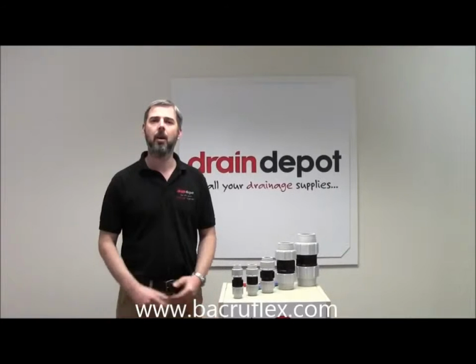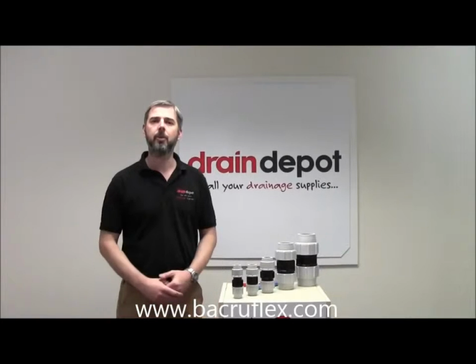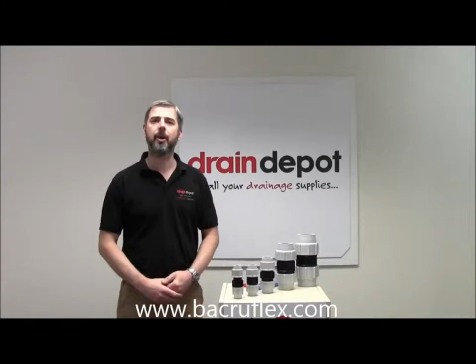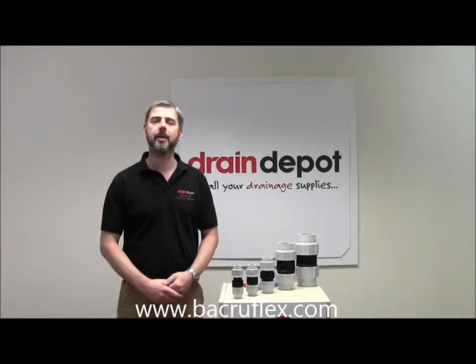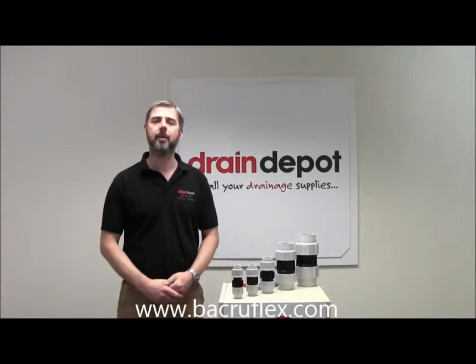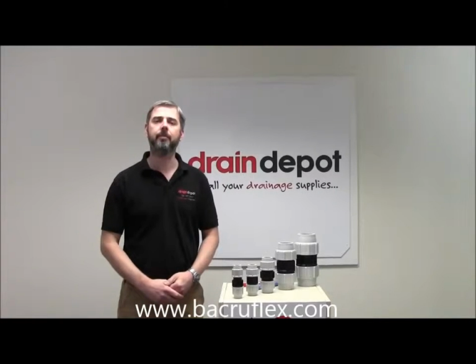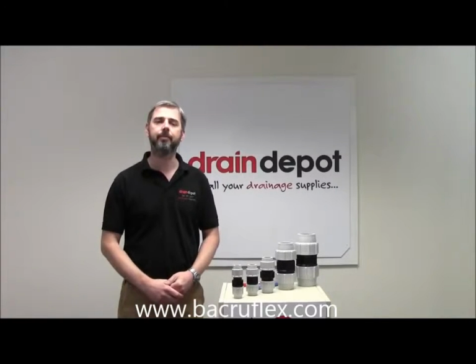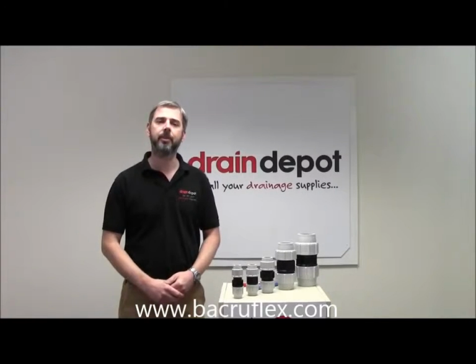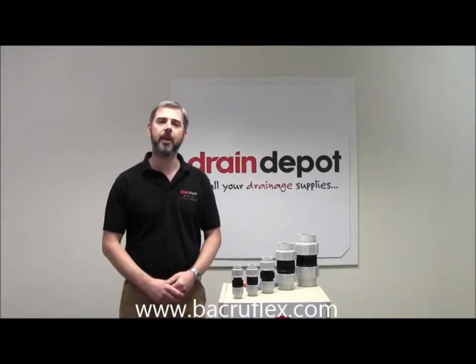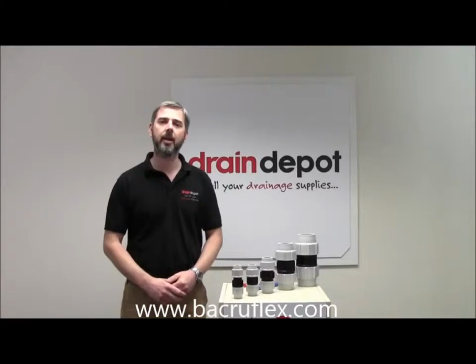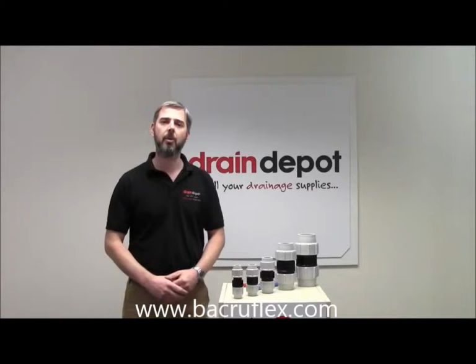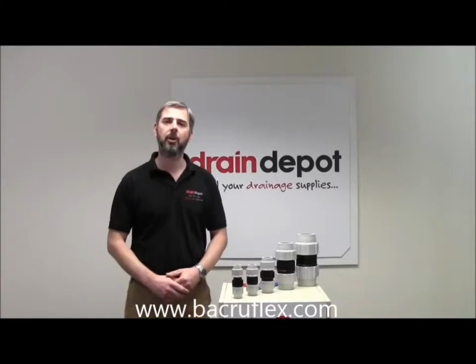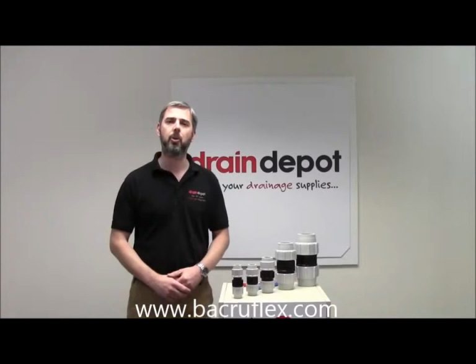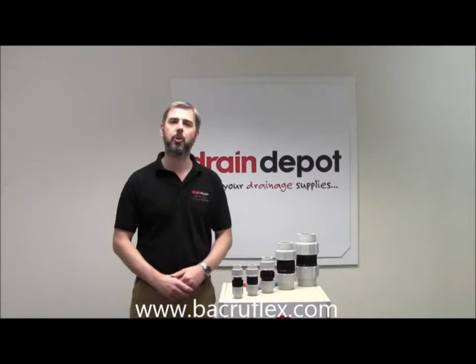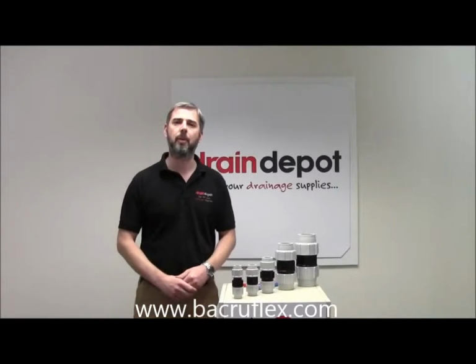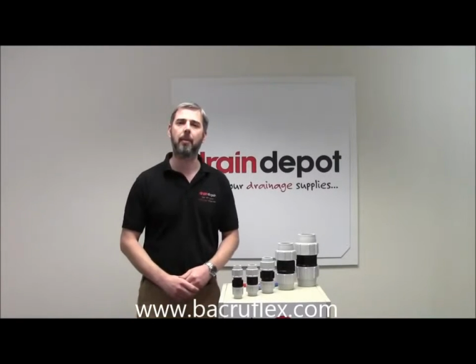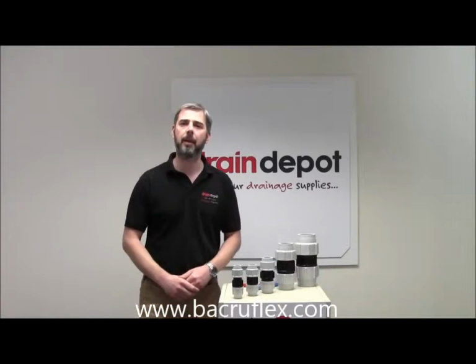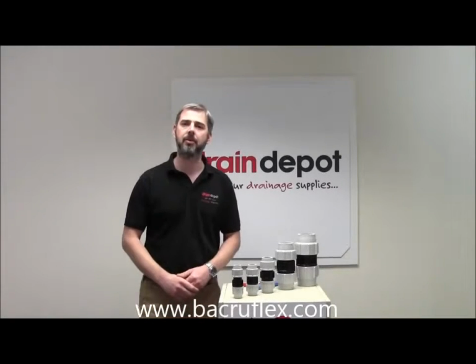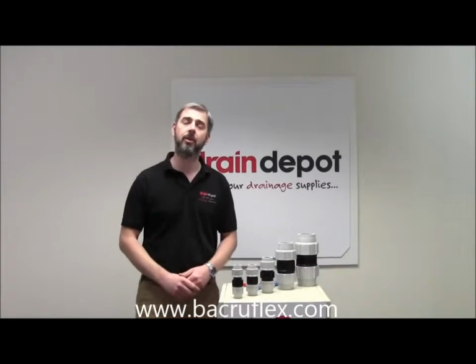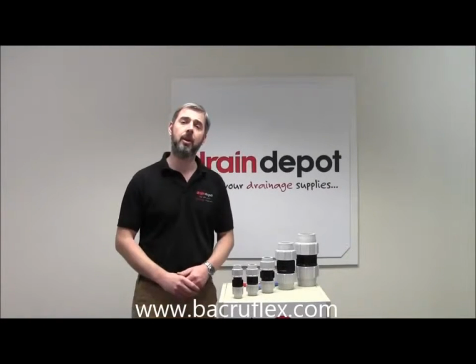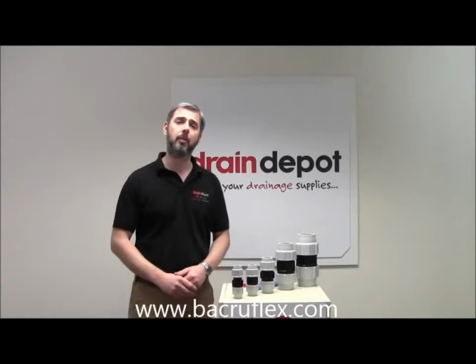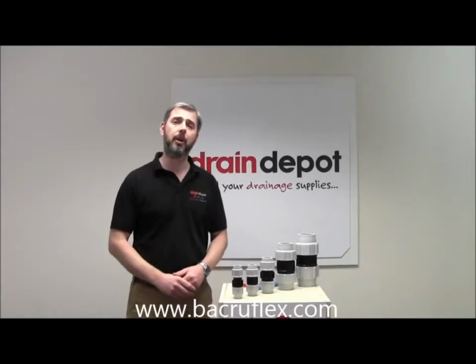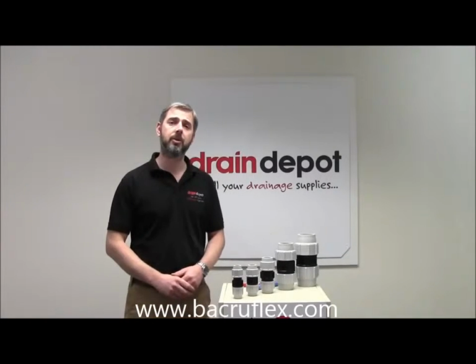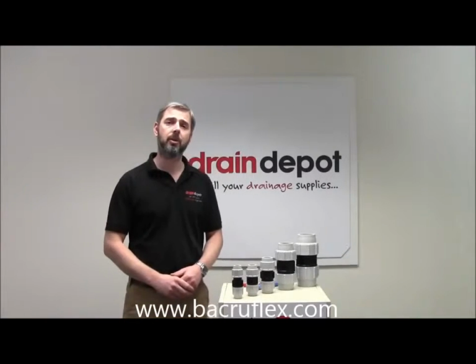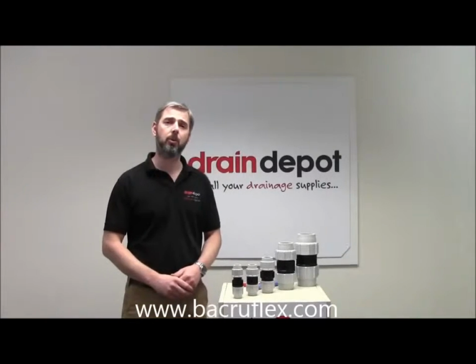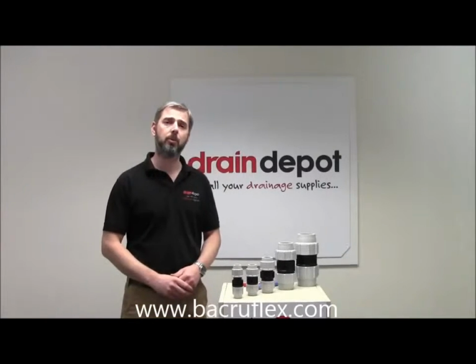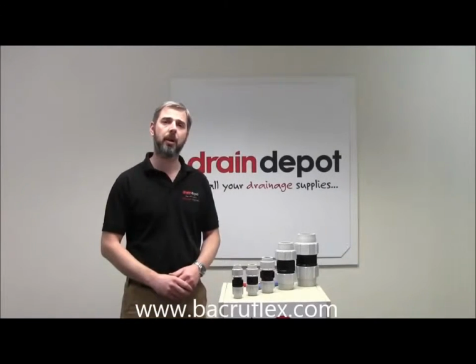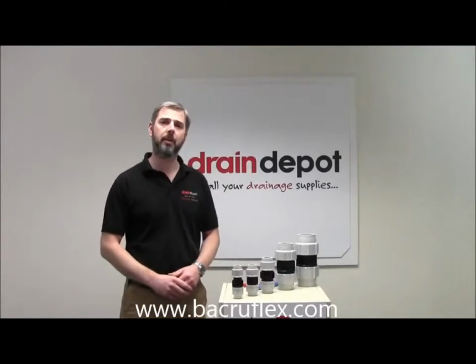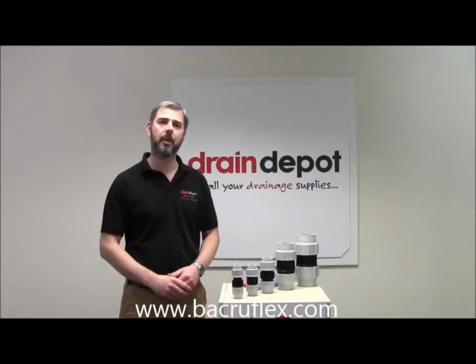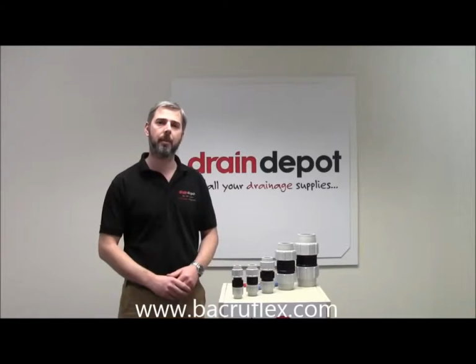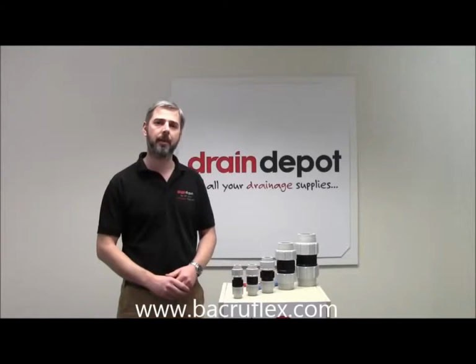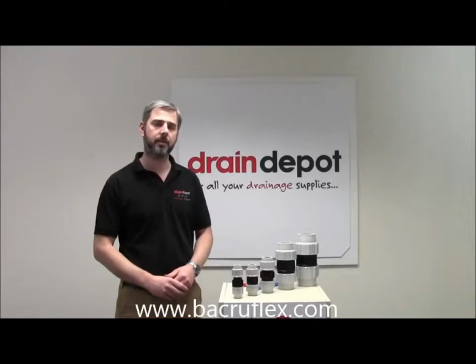Welcome to Drained FA. Today I would like to talk to you about Platton compression water pipe couplings.